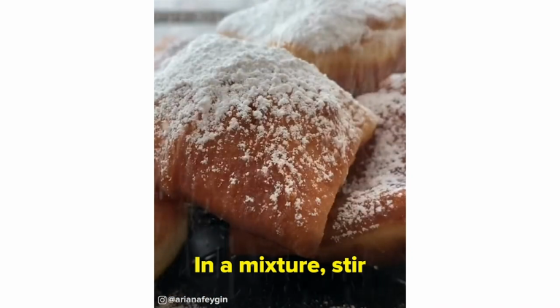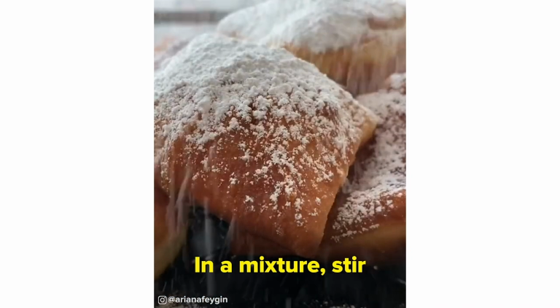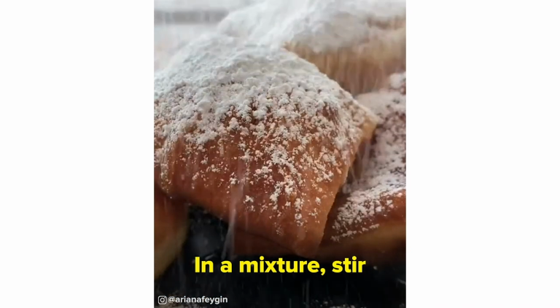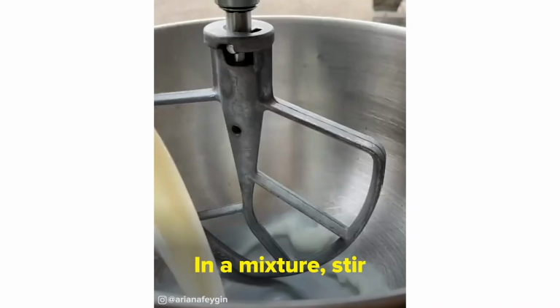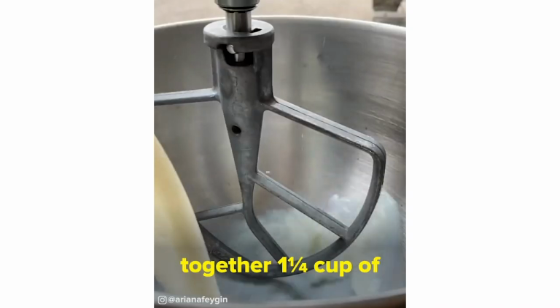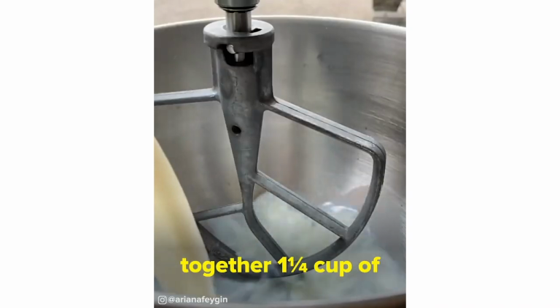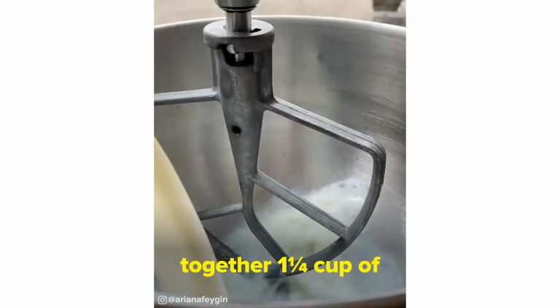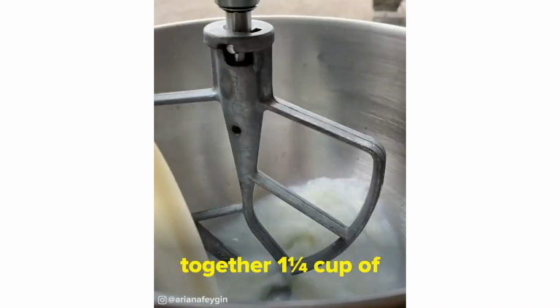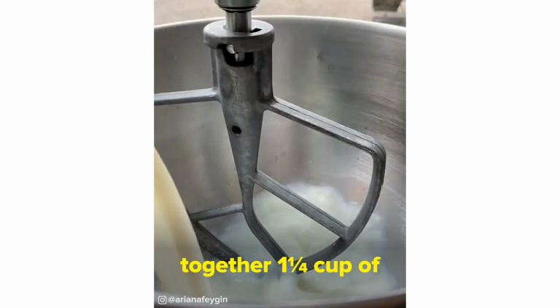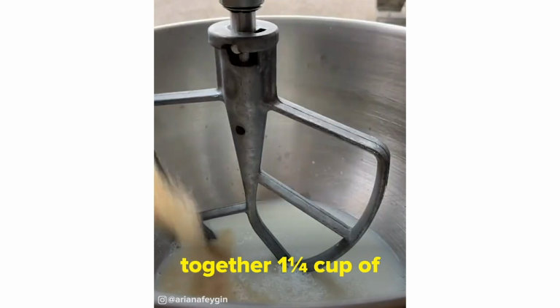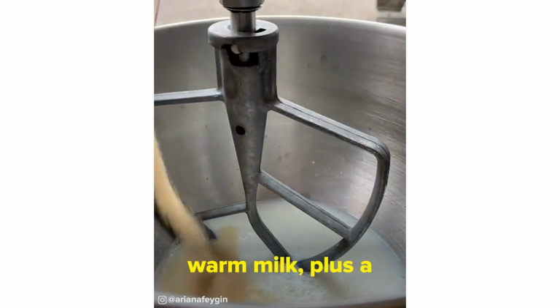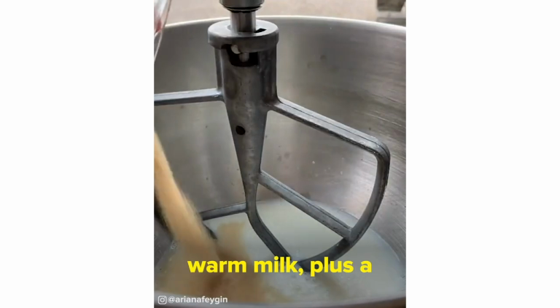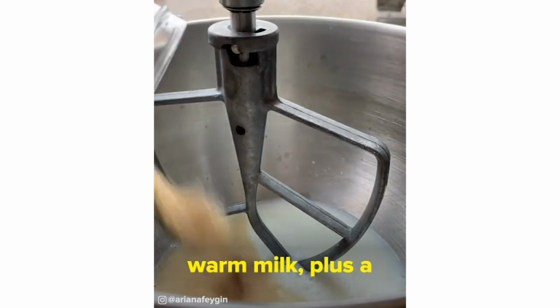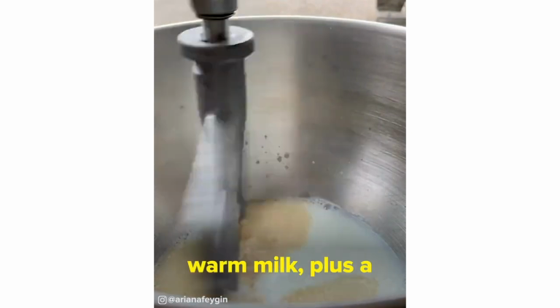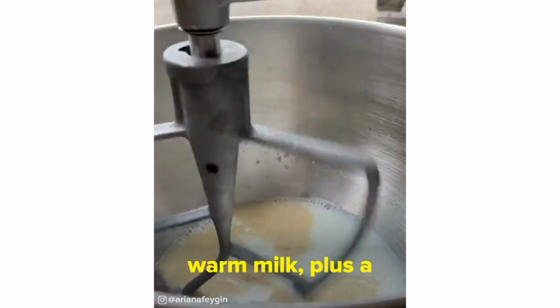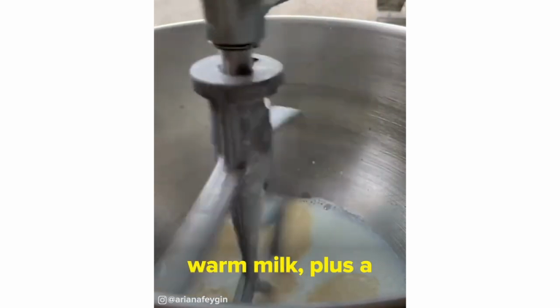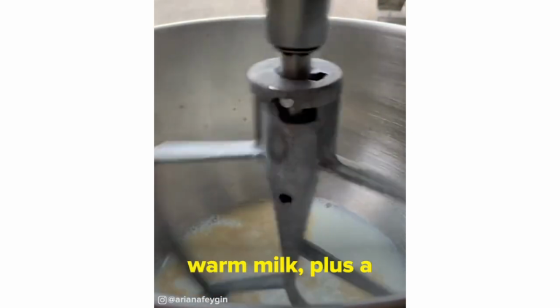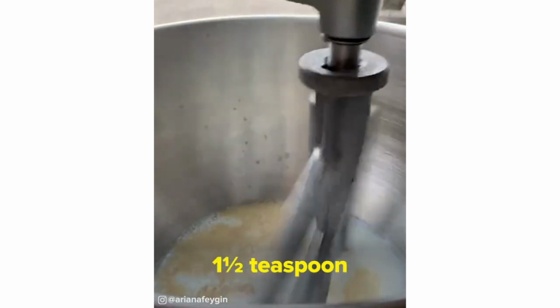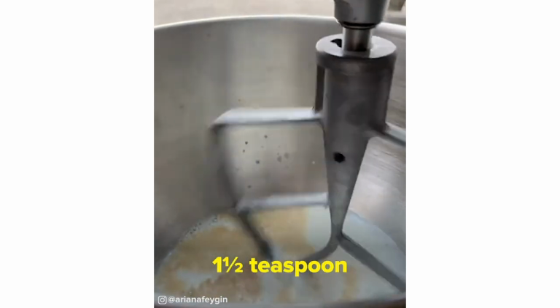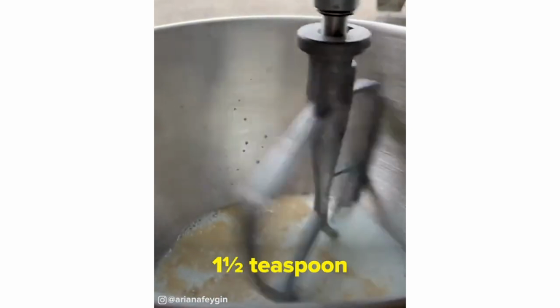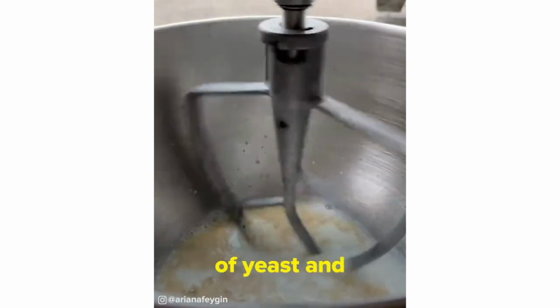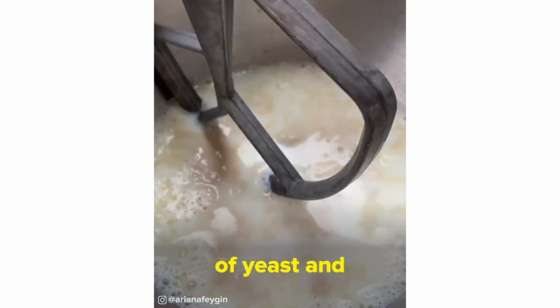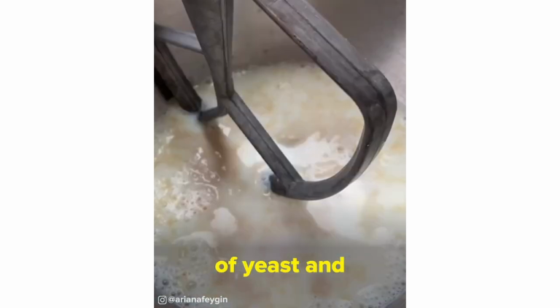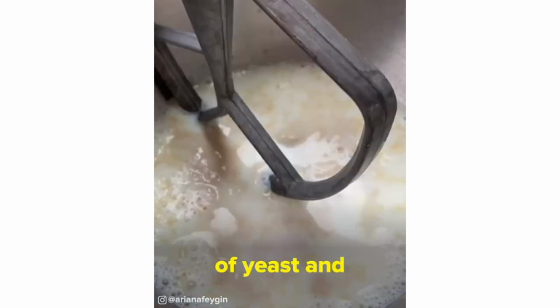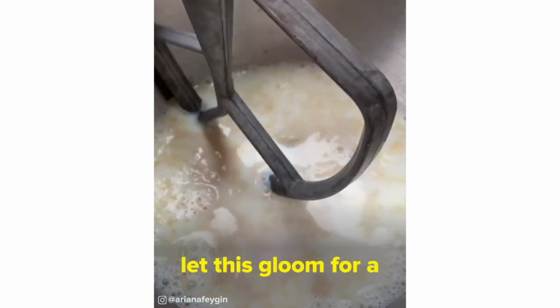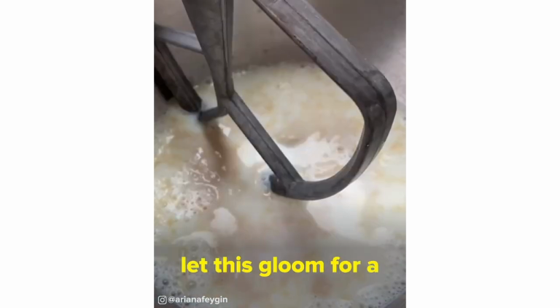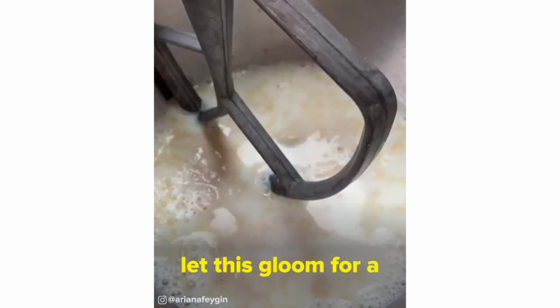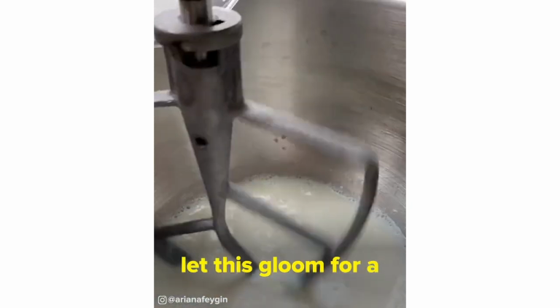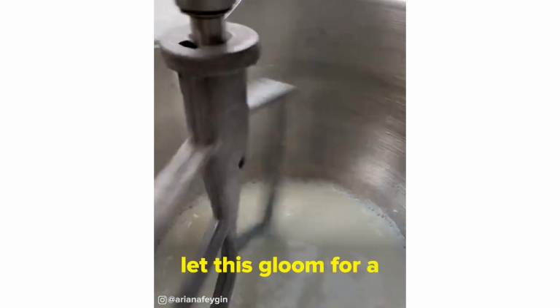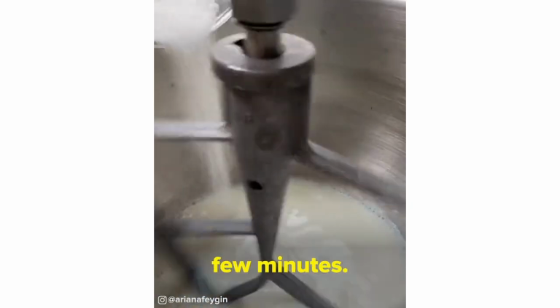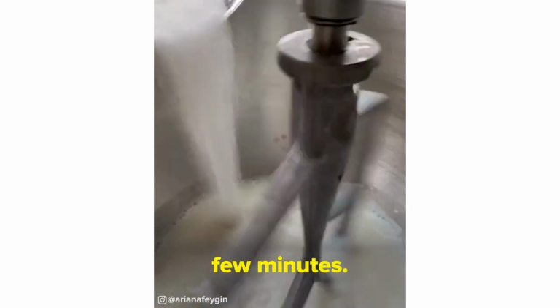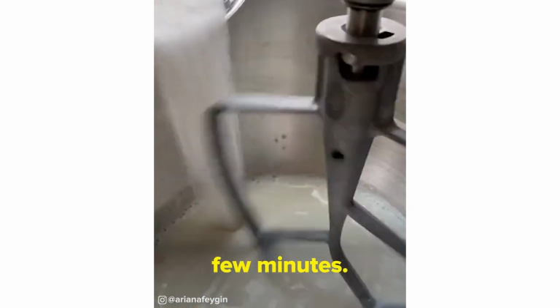In a mixer, stir together a cup and a fourth of warm milk plus a teaspoon and a half of yeast, and let this bloom for a few minutes.